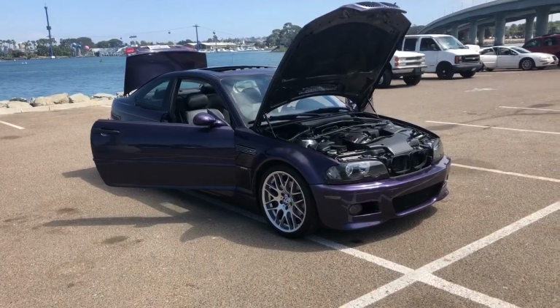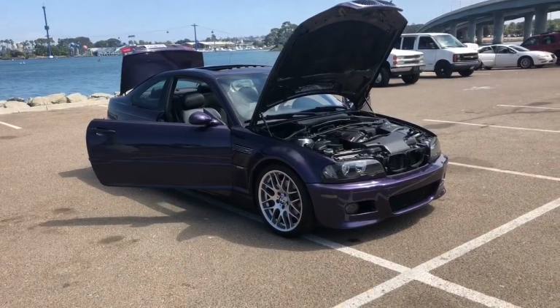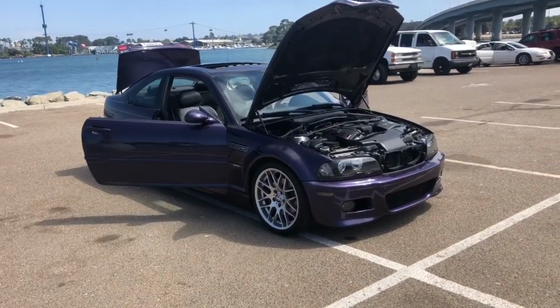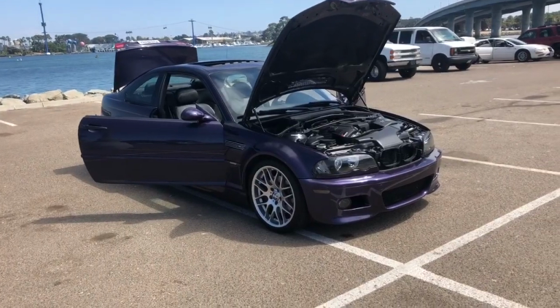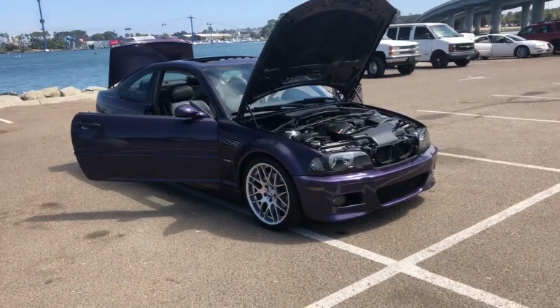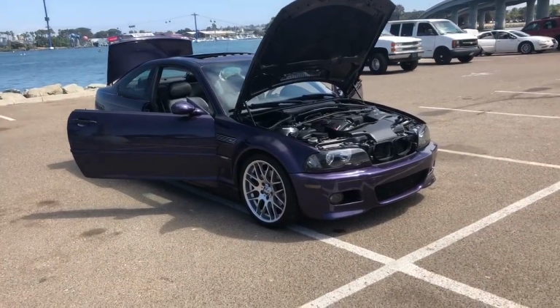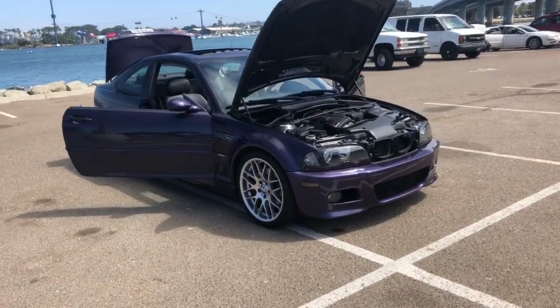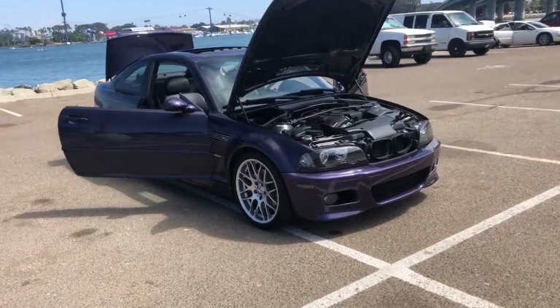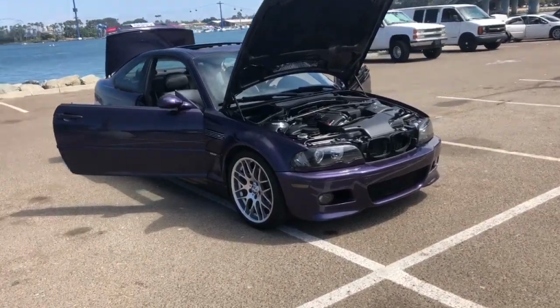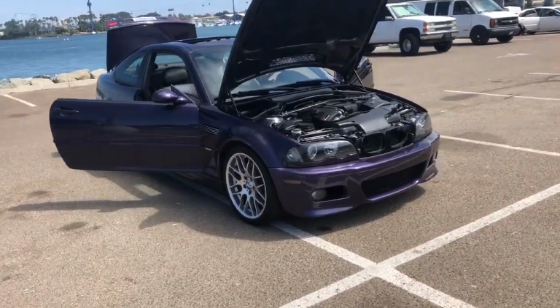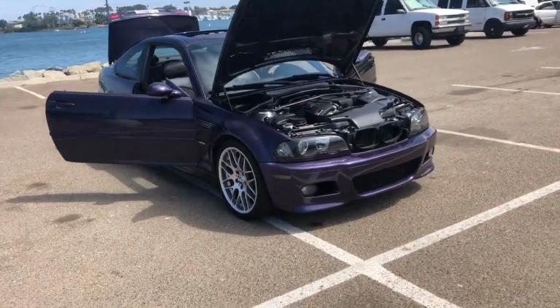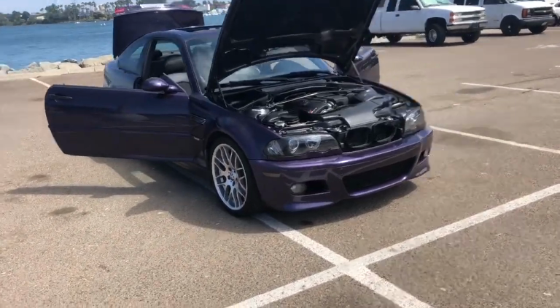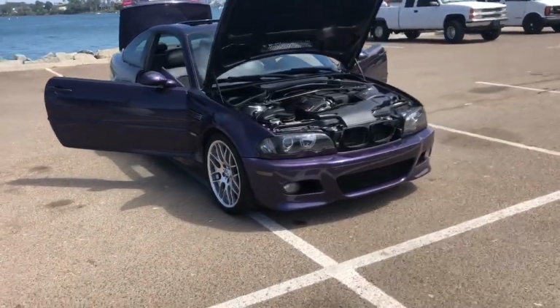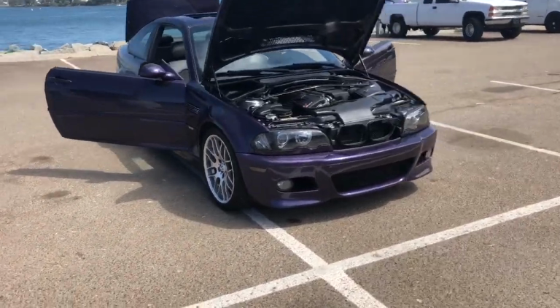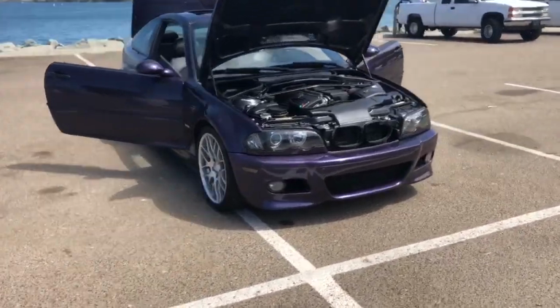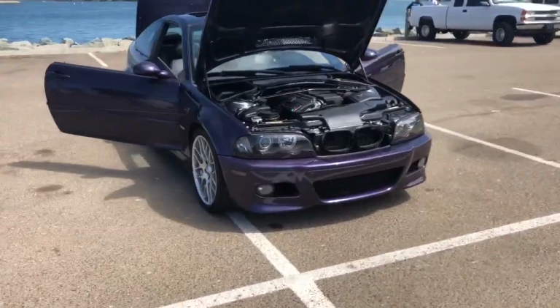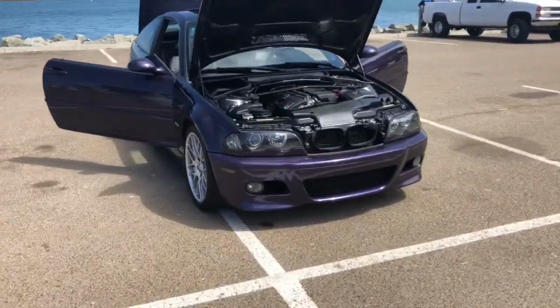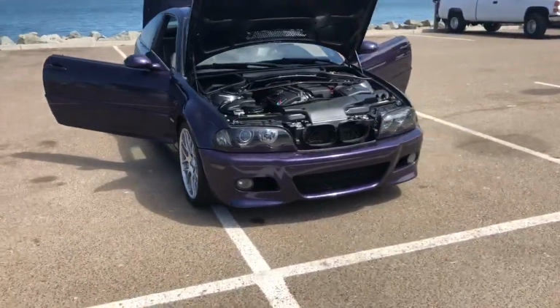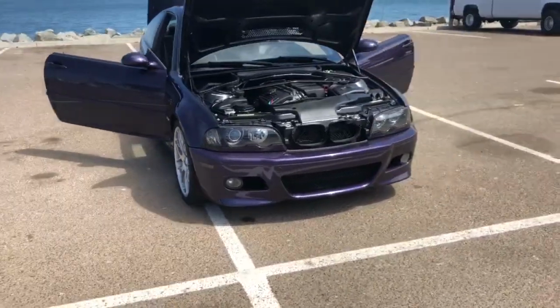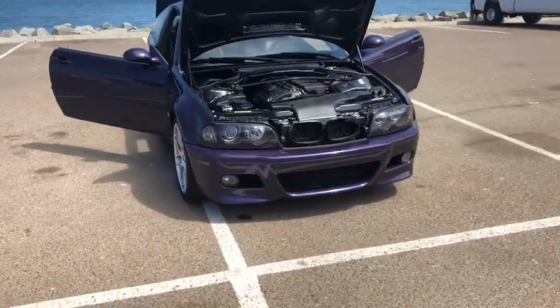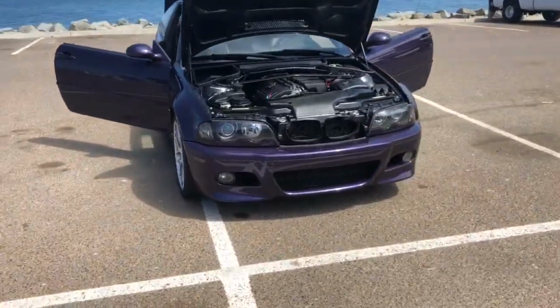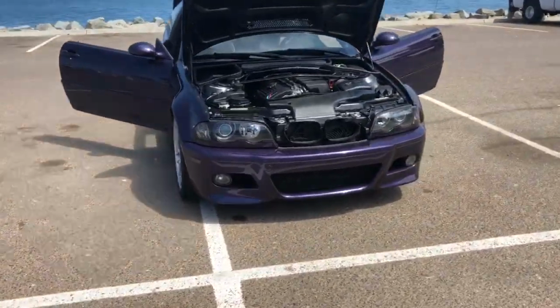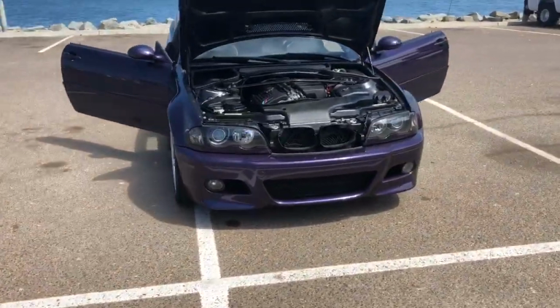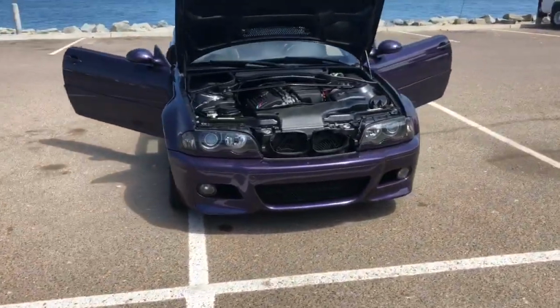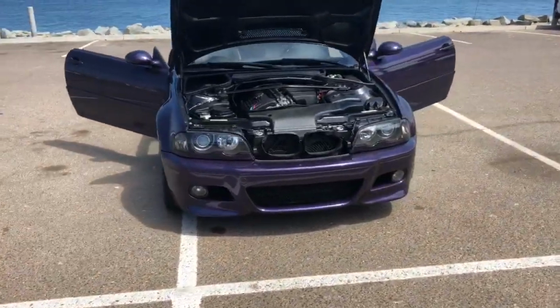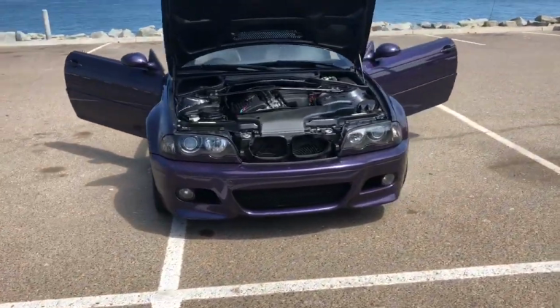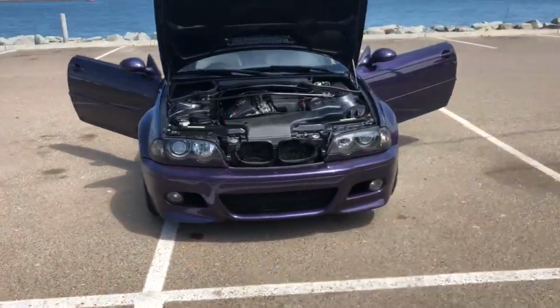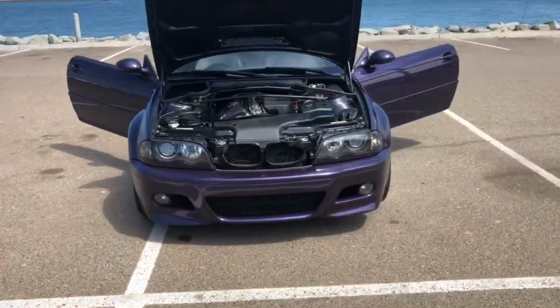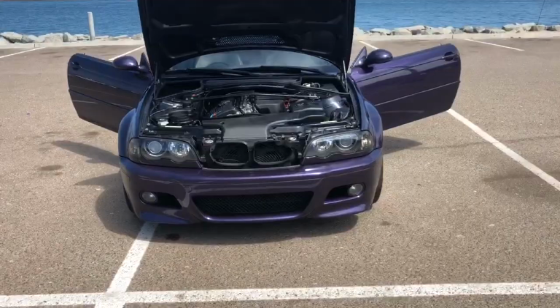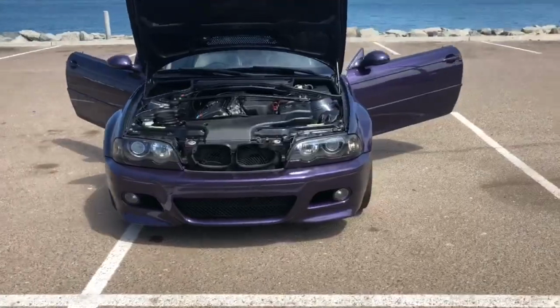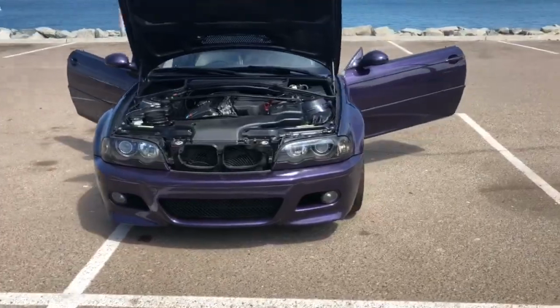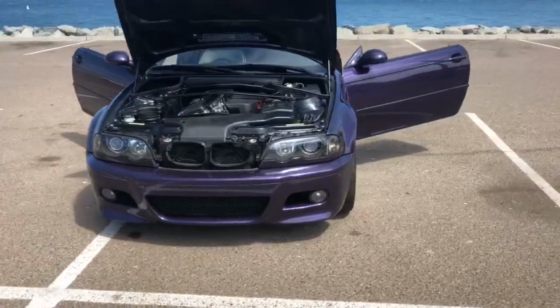My name is Joe. This is a walk around video for my E46 M3.